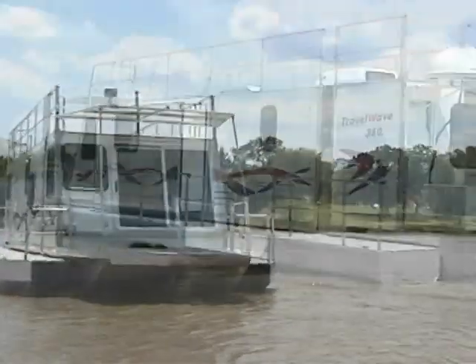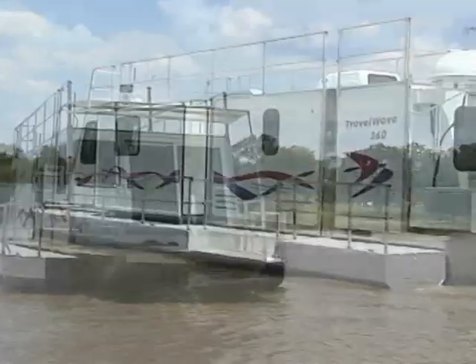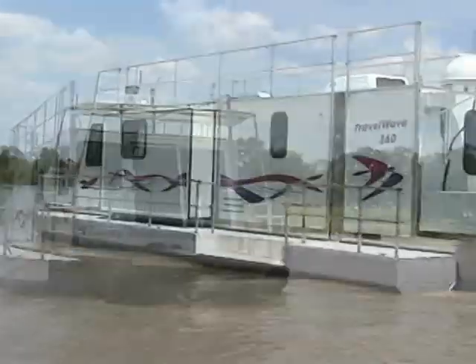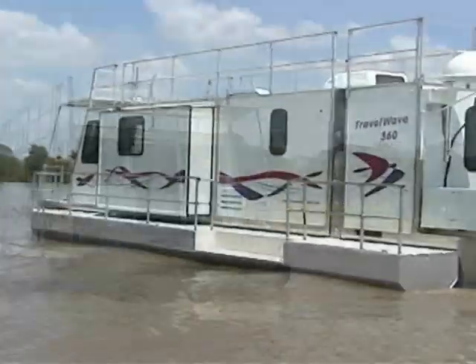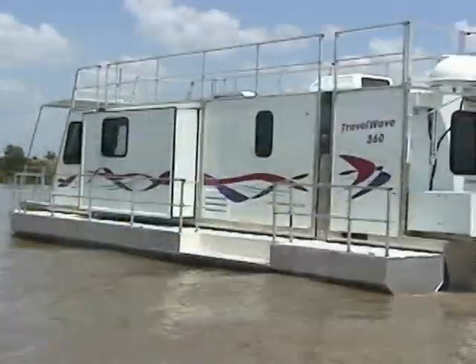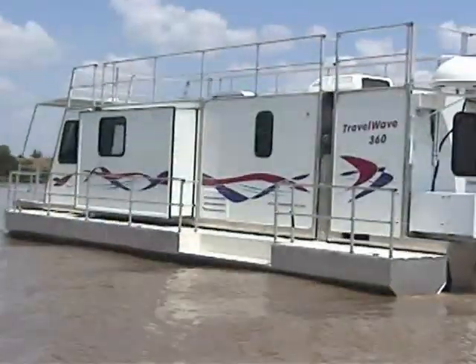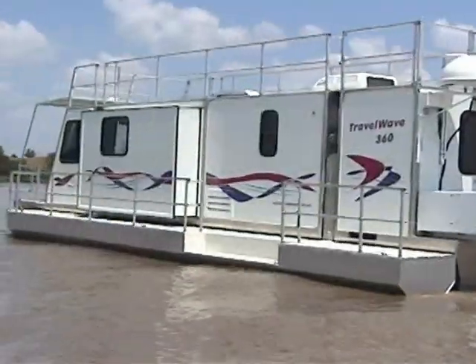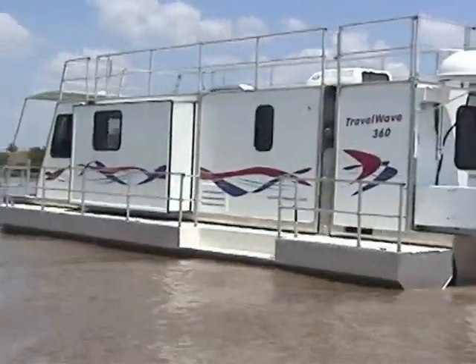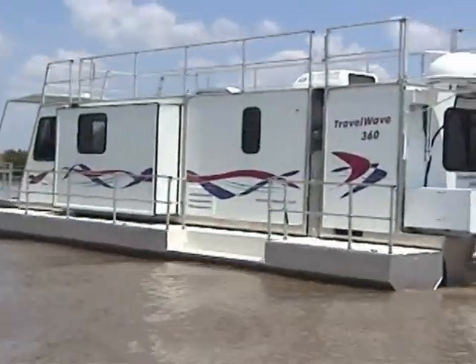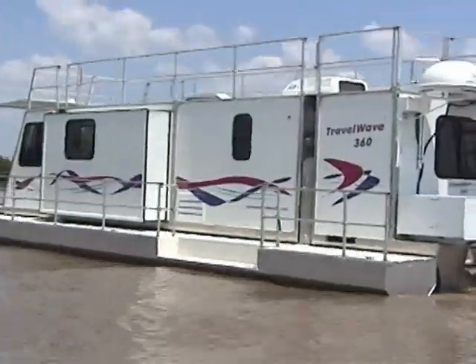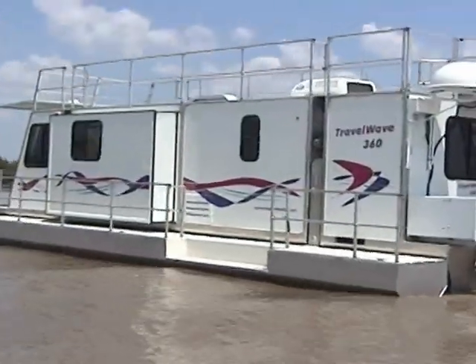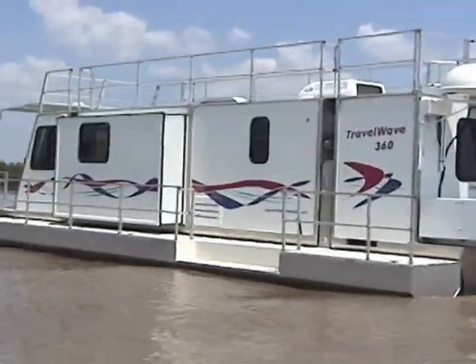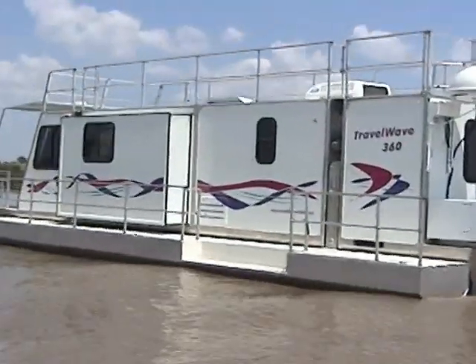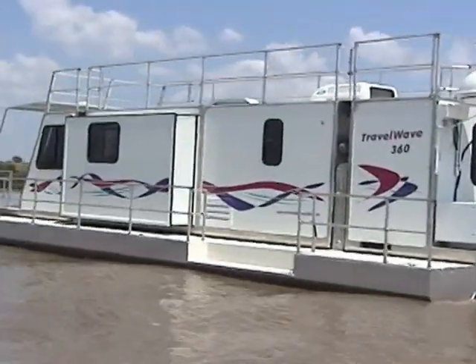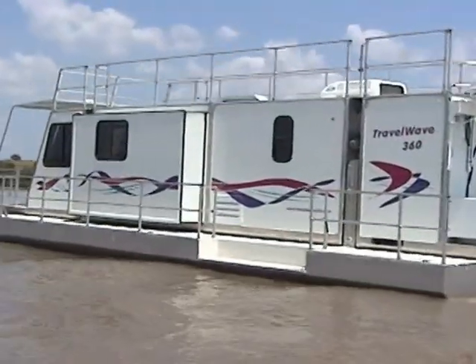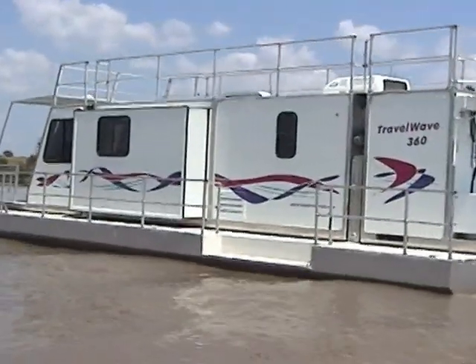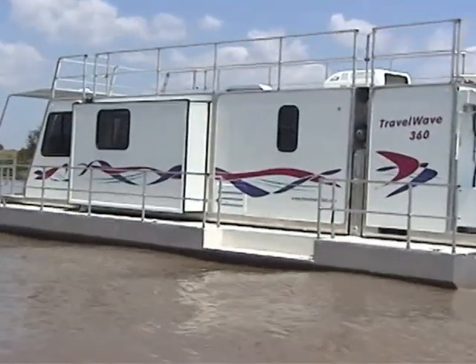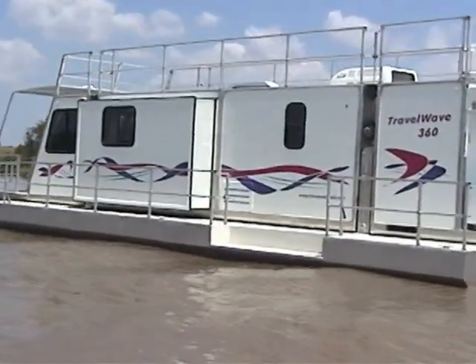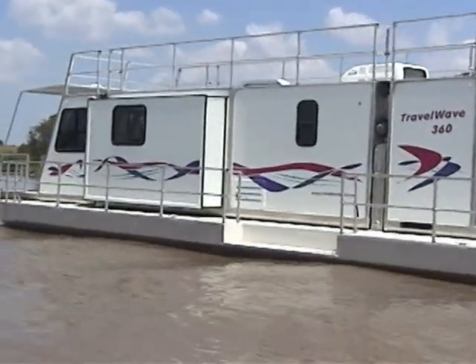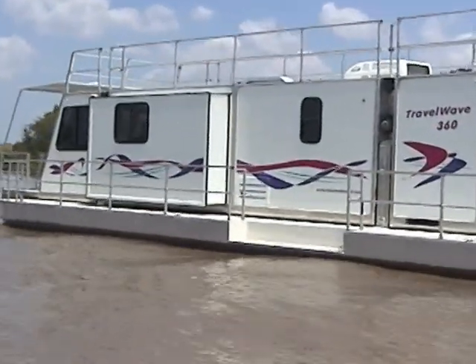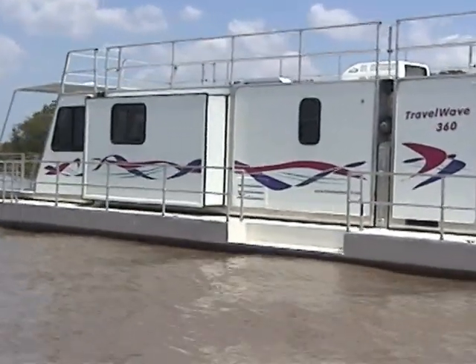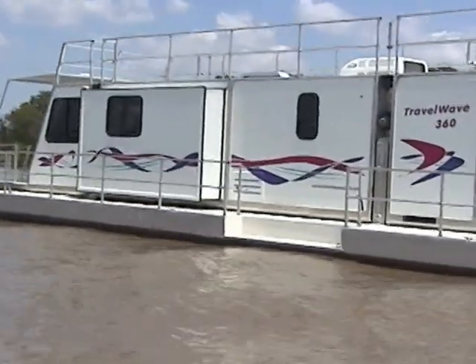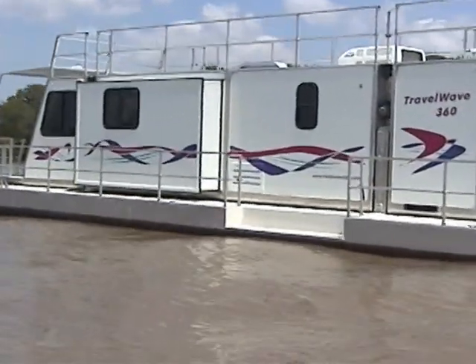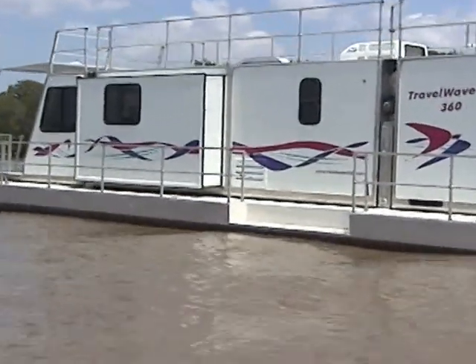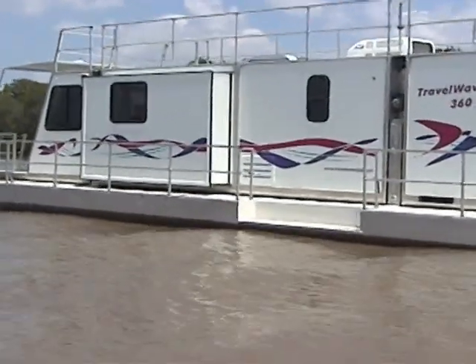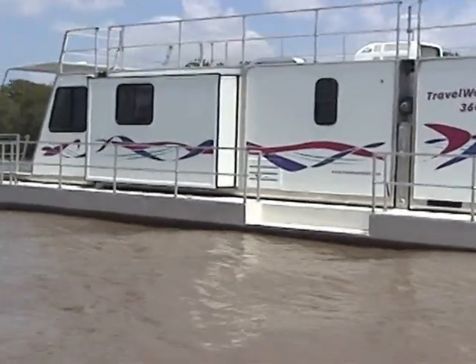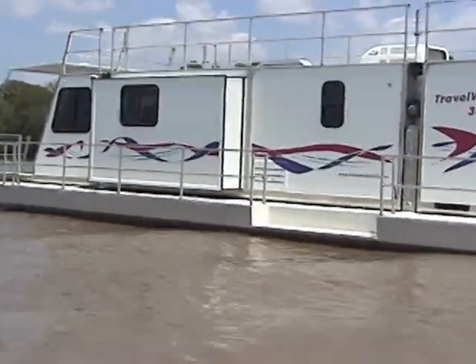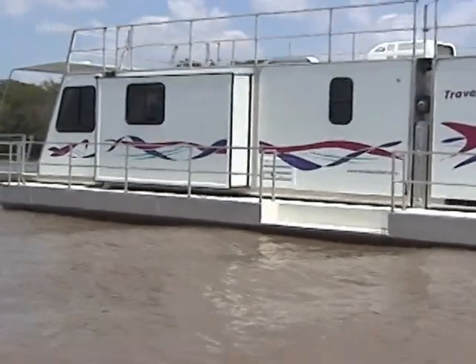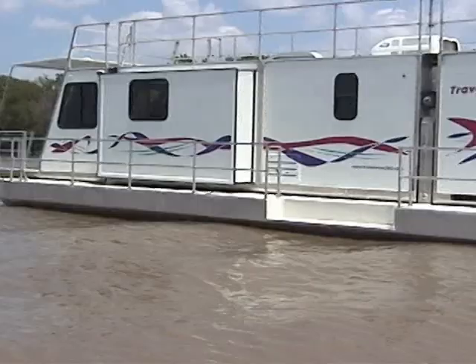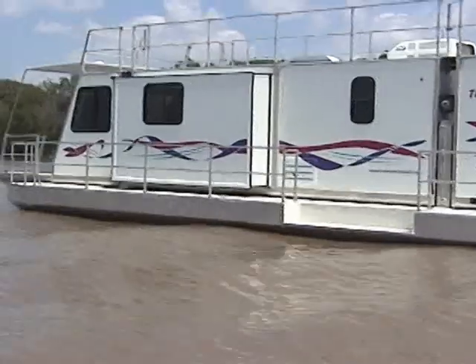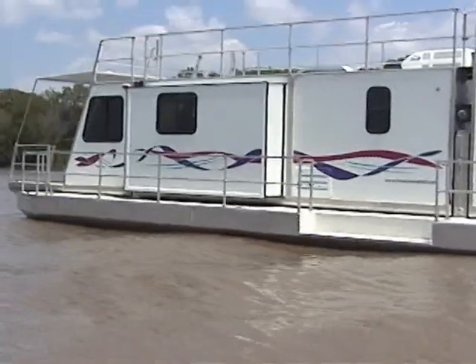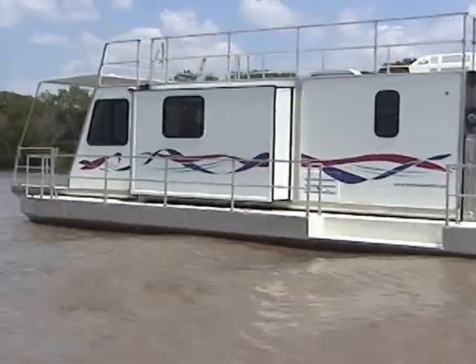Even with the slide-out extended, you'll find plenty of room to move about the port-side deck.